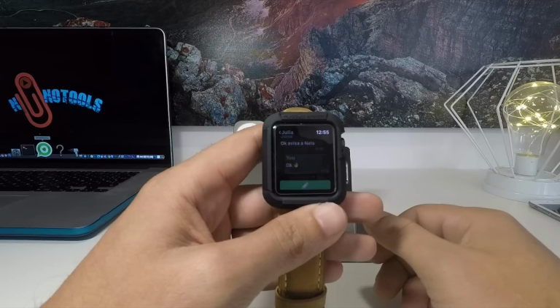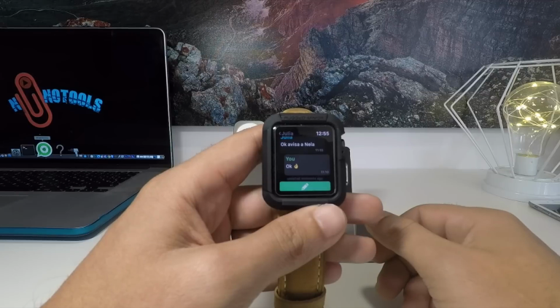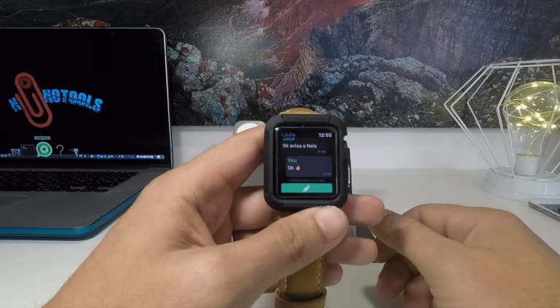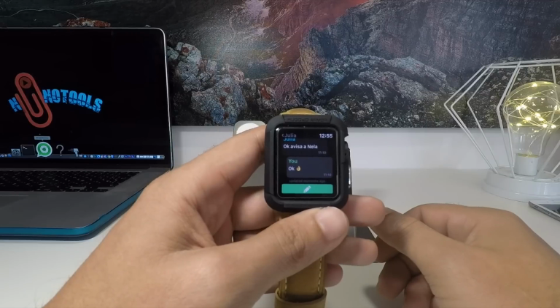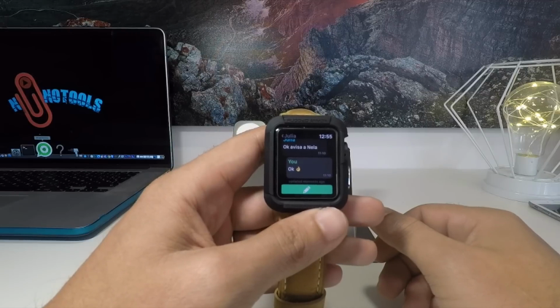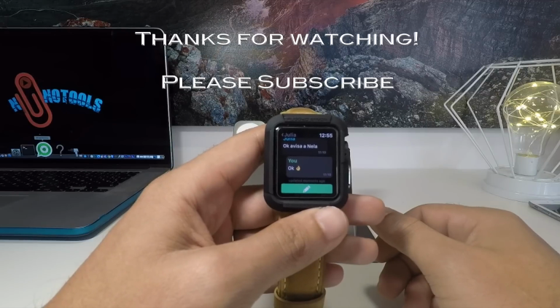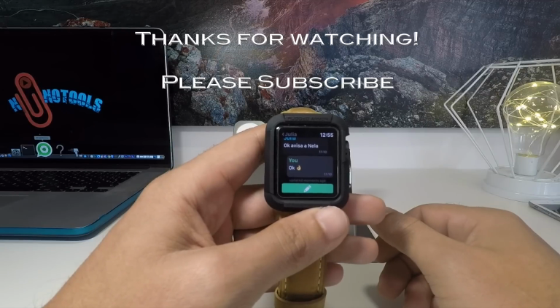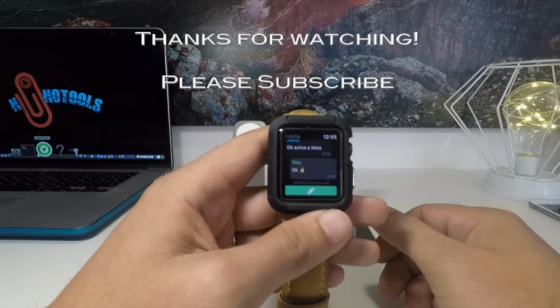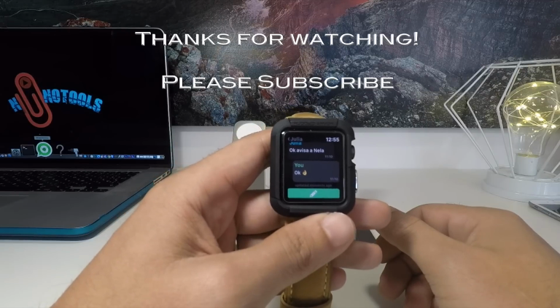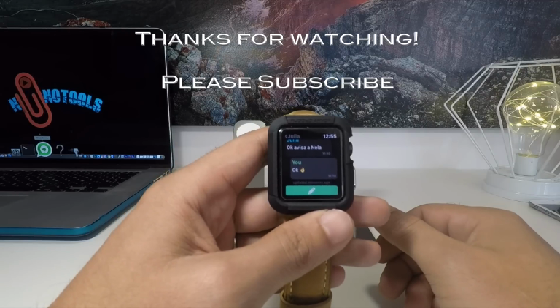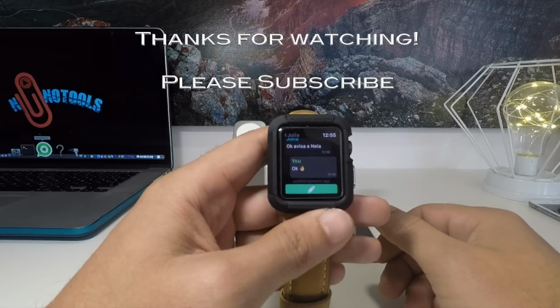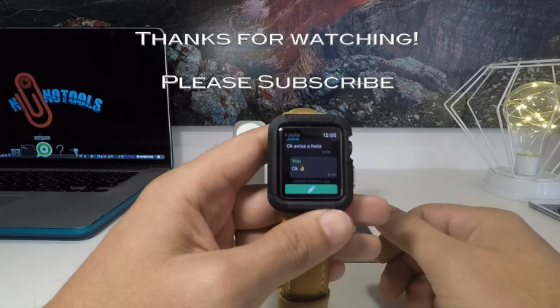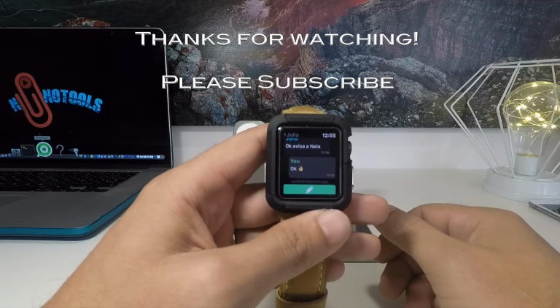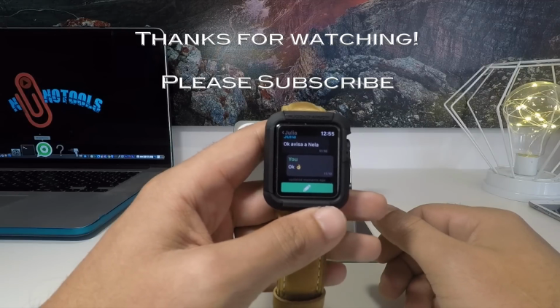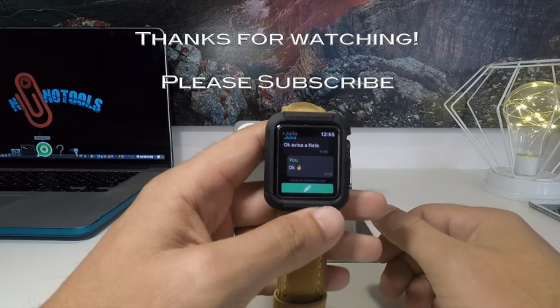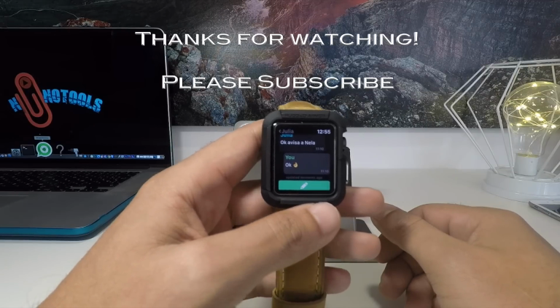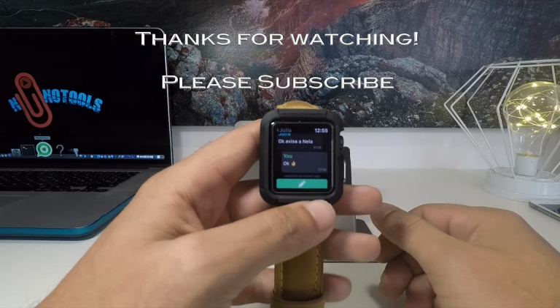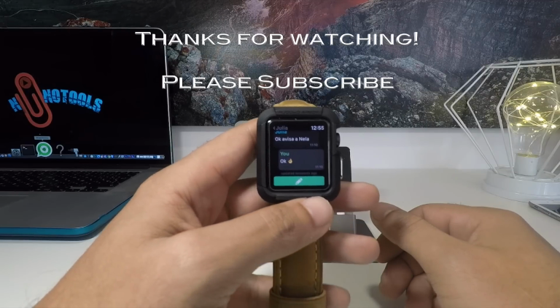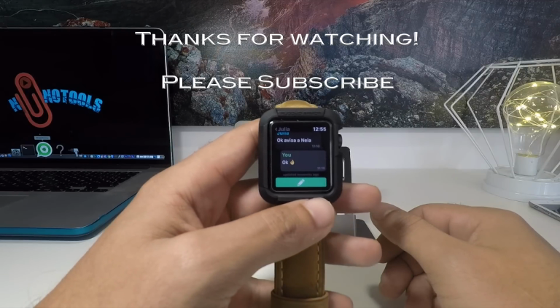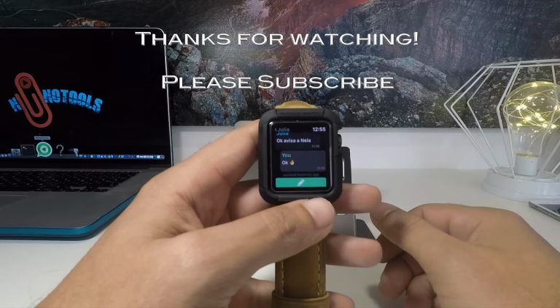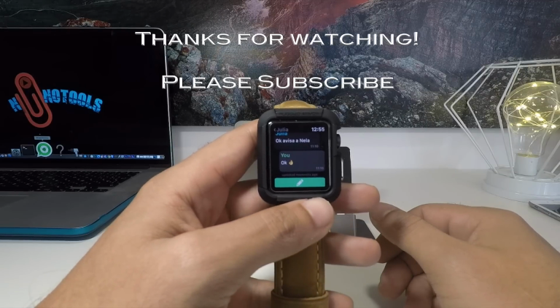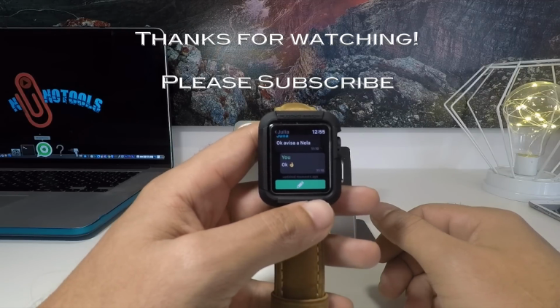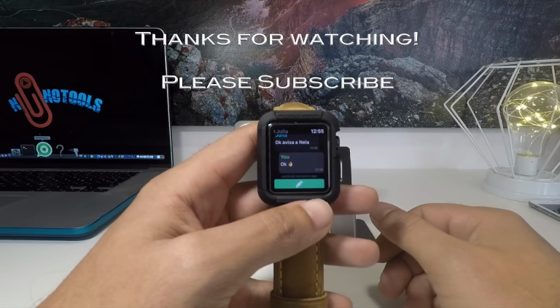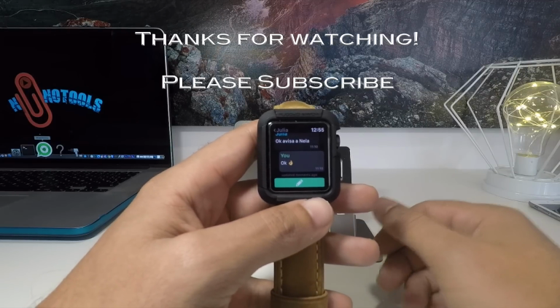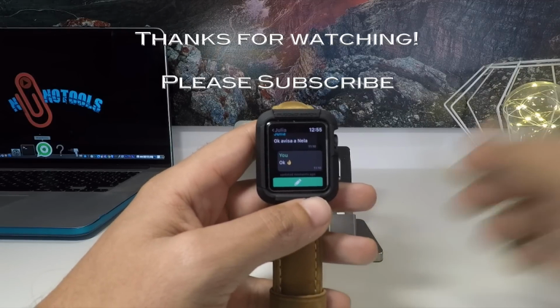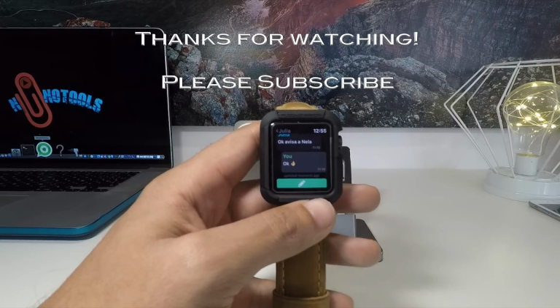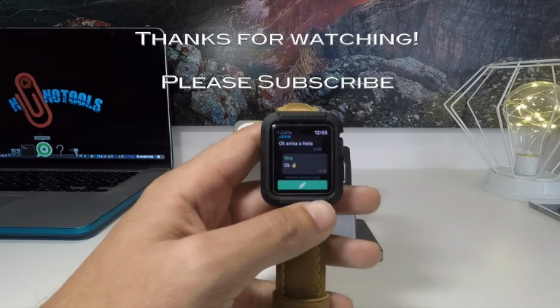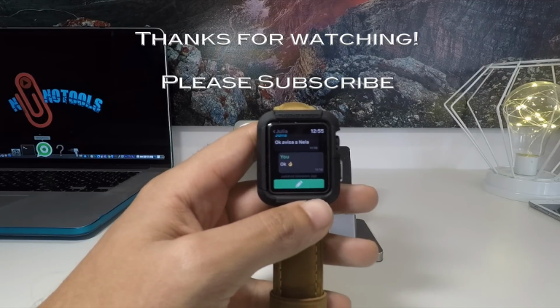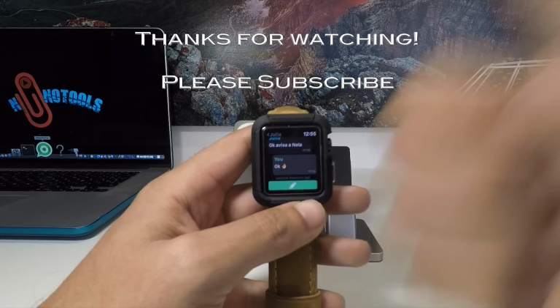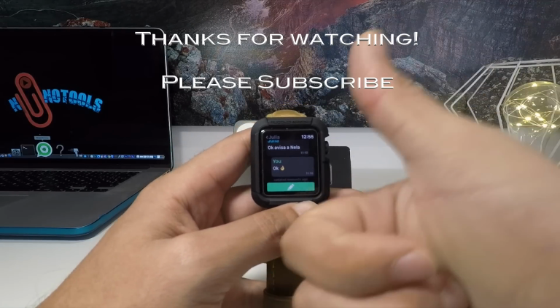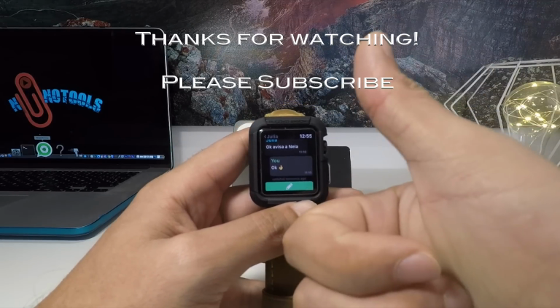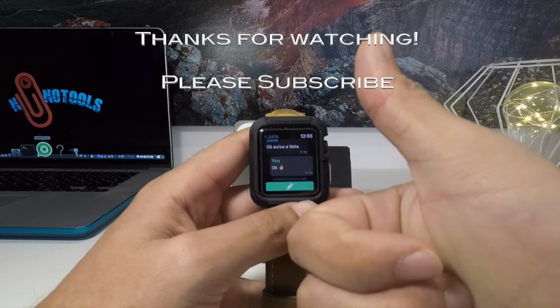This is everything for today, thank you for watching, and see you in my next video. Thank you very much, enjoy.